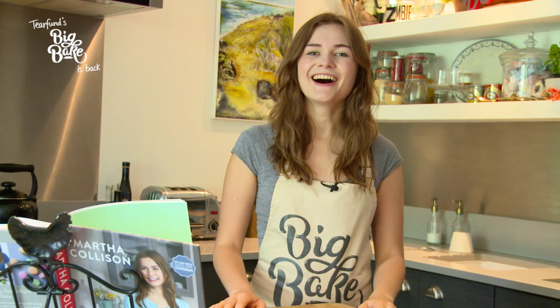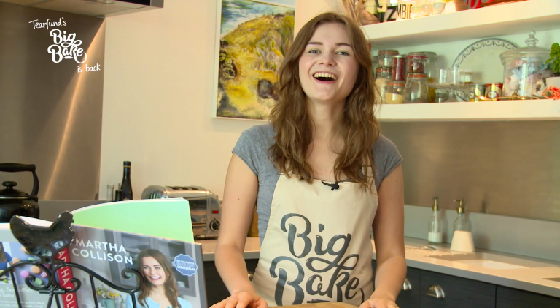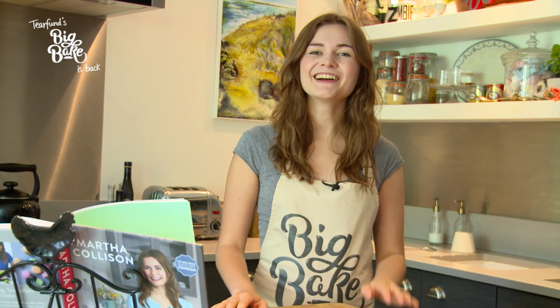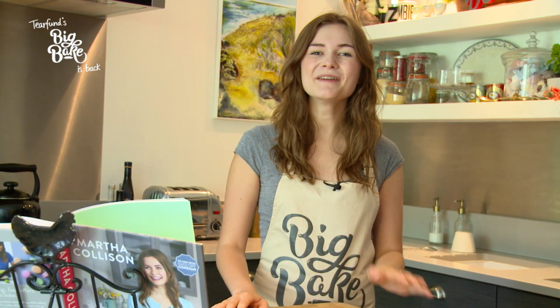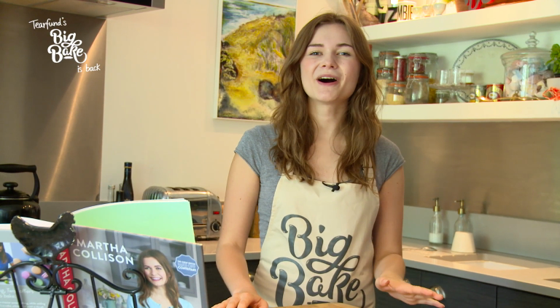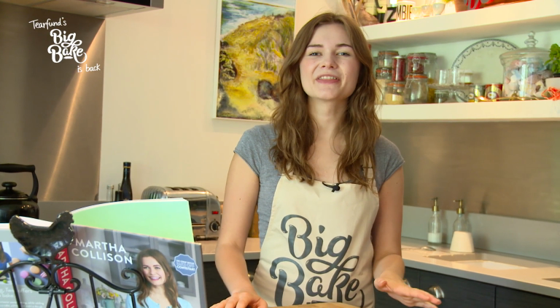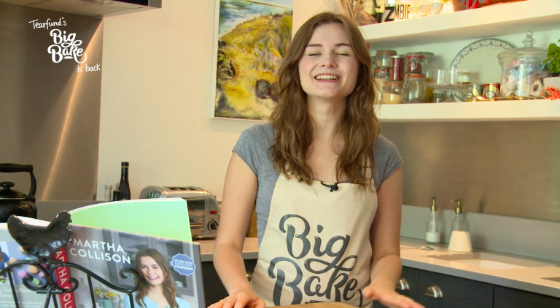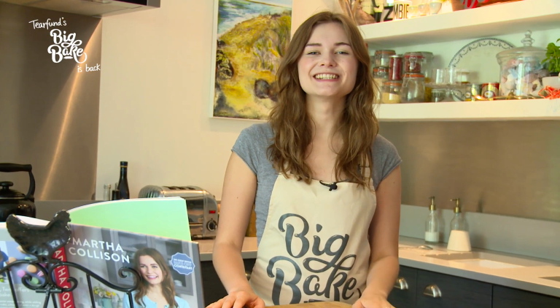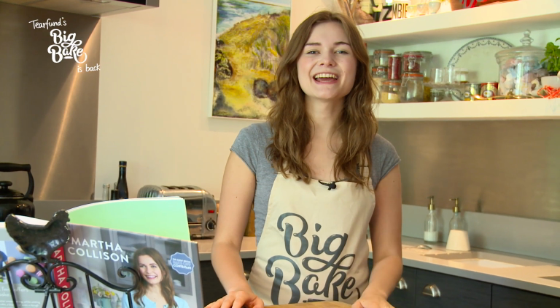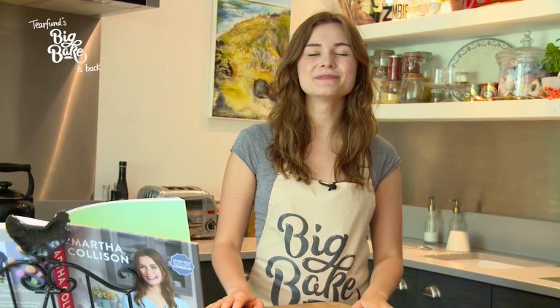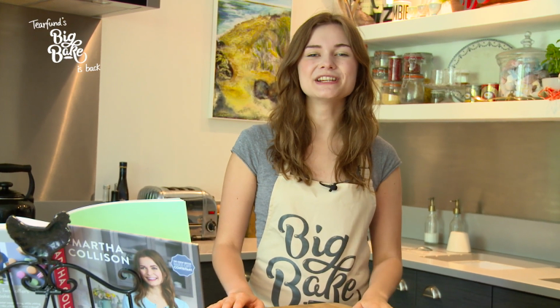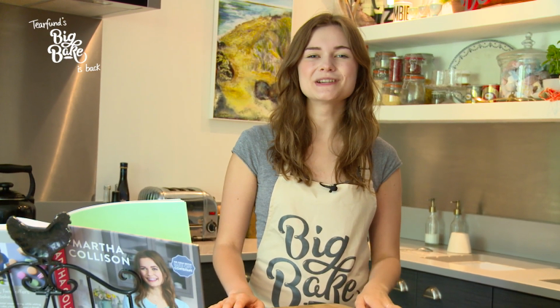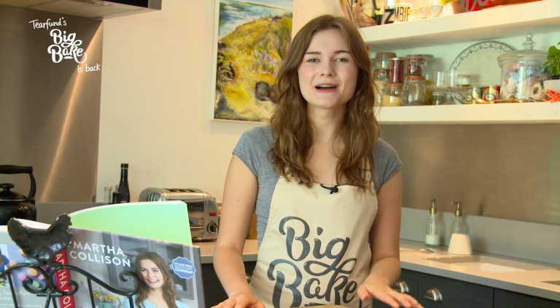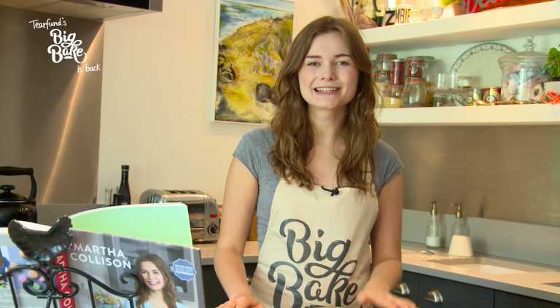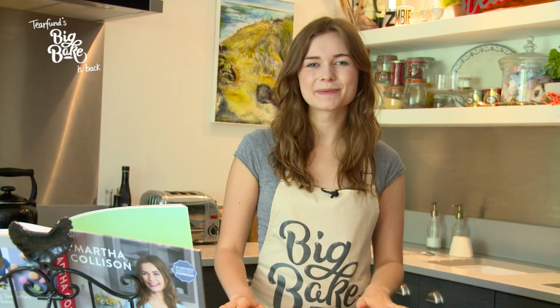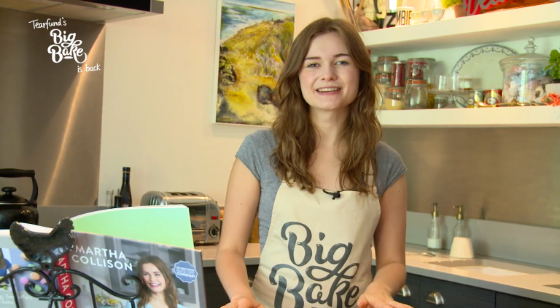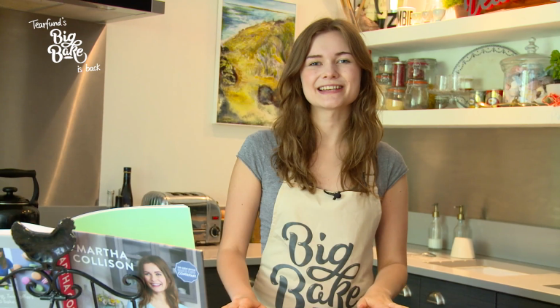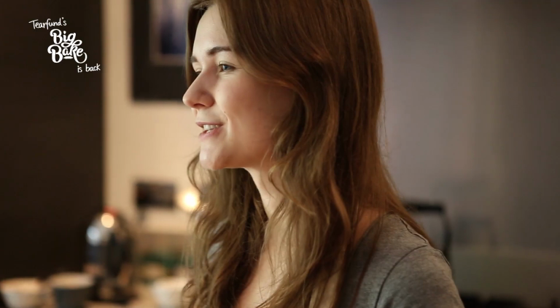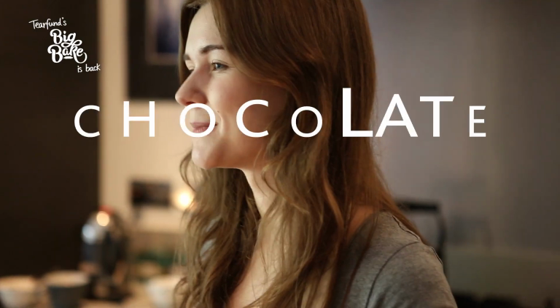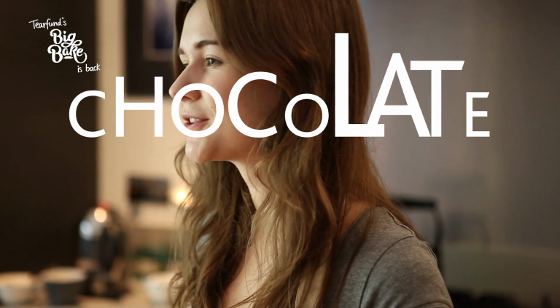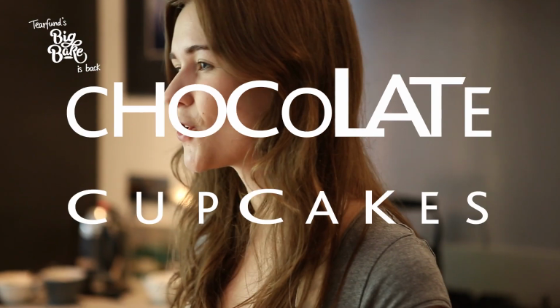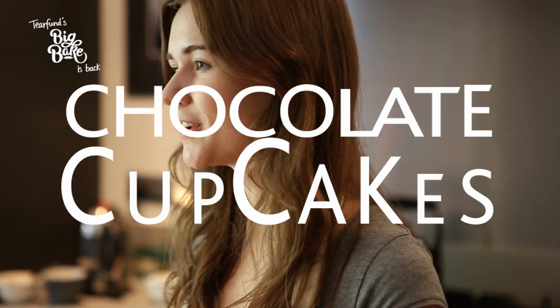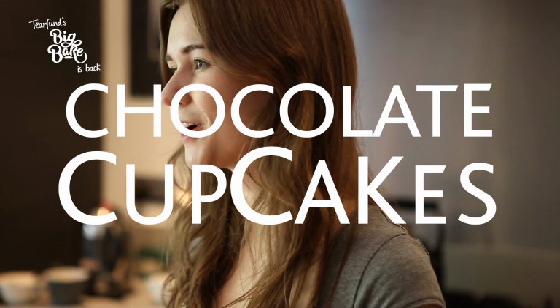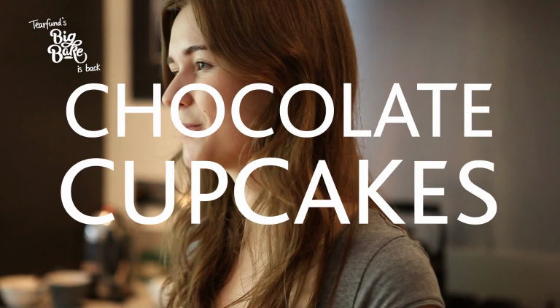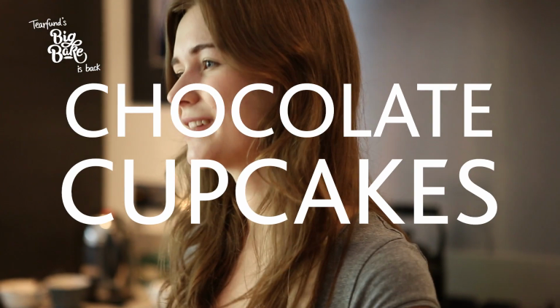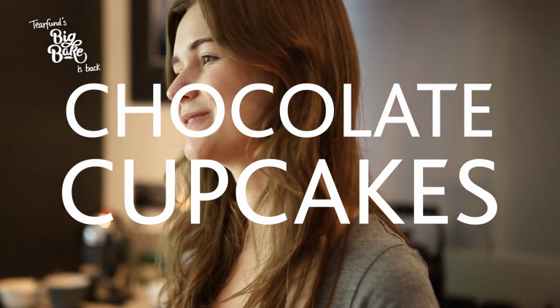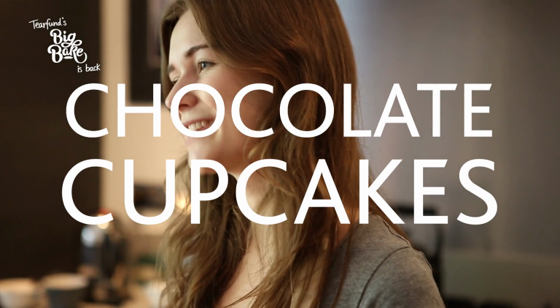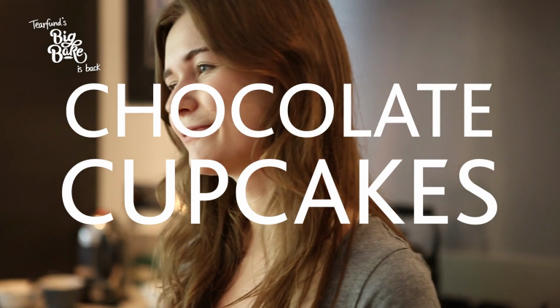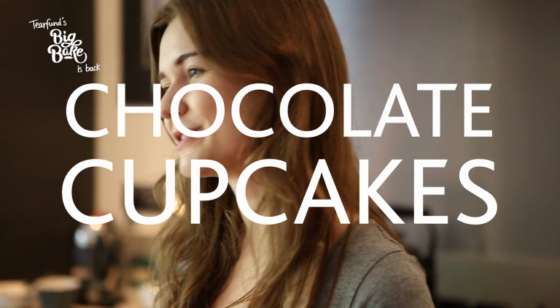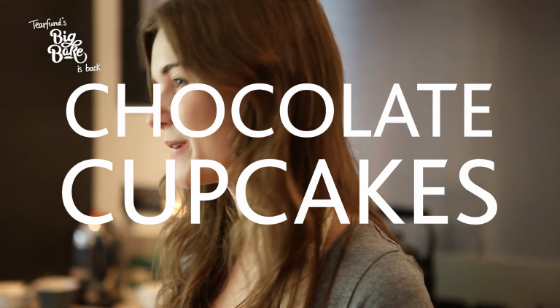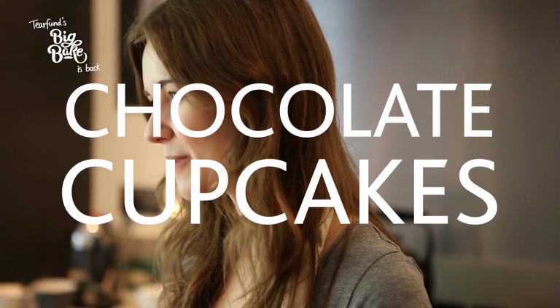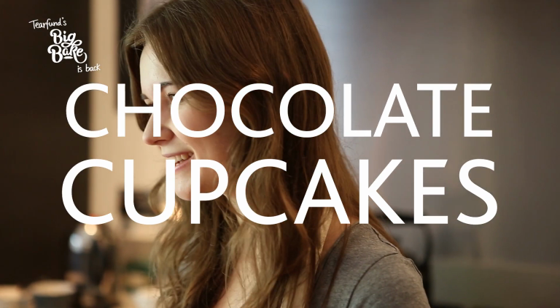Hi, I'm Martha and today I'm teaching my little bakers how to make chocolate cupcakes for Tierfun's Big Bake.